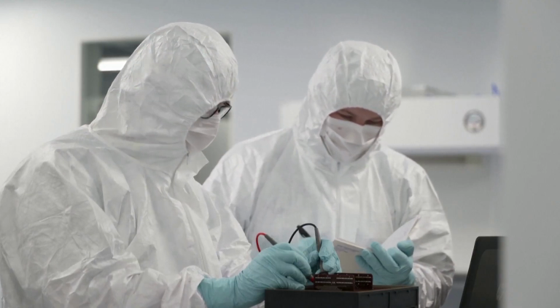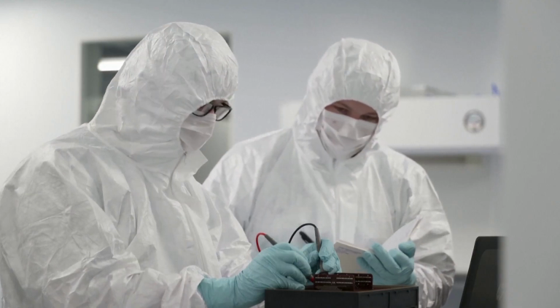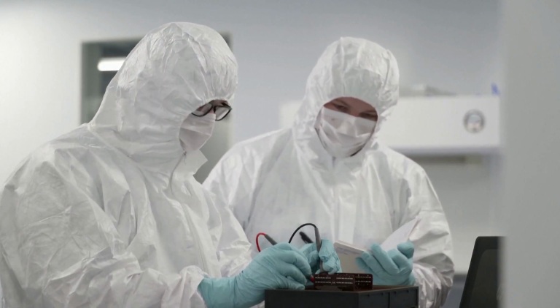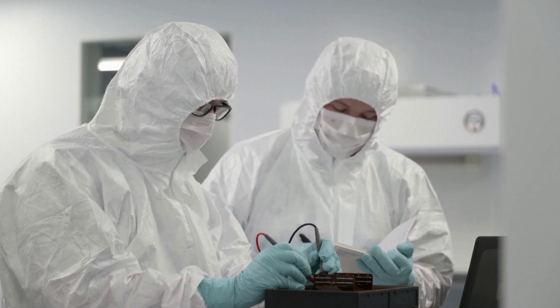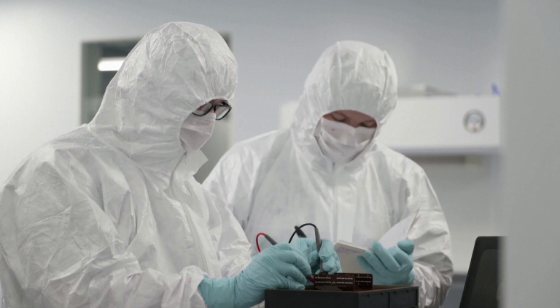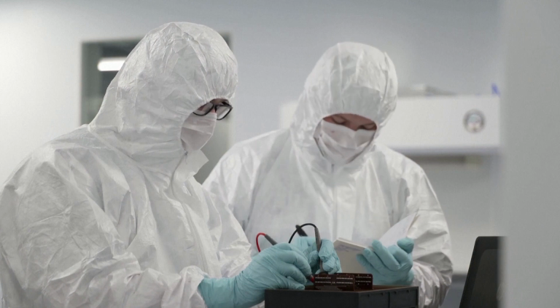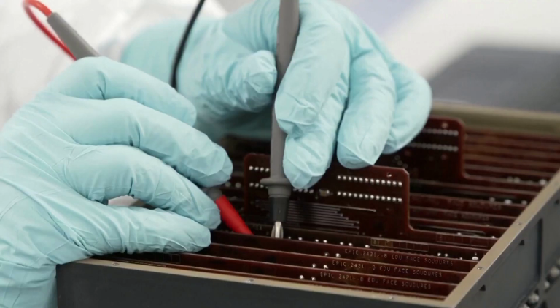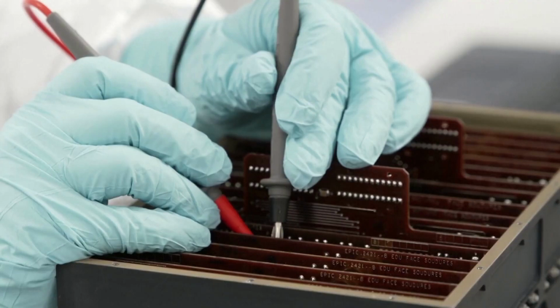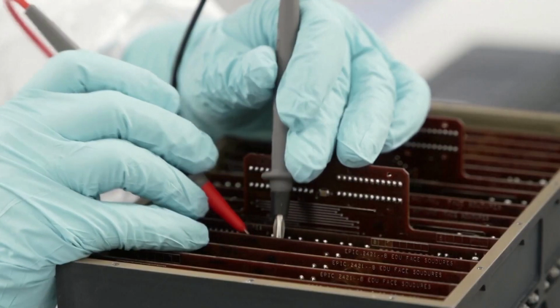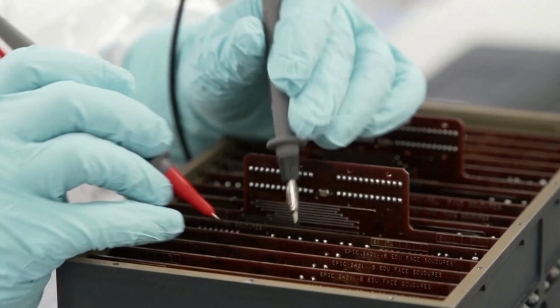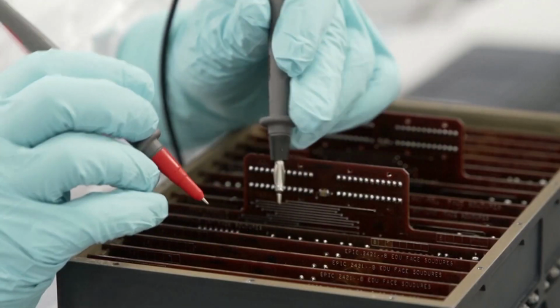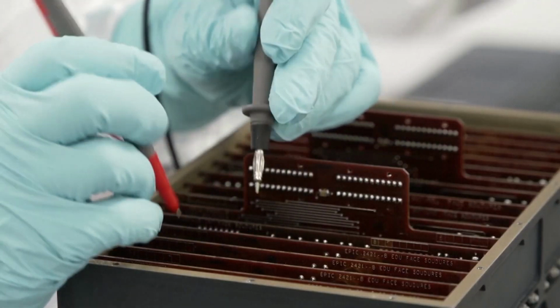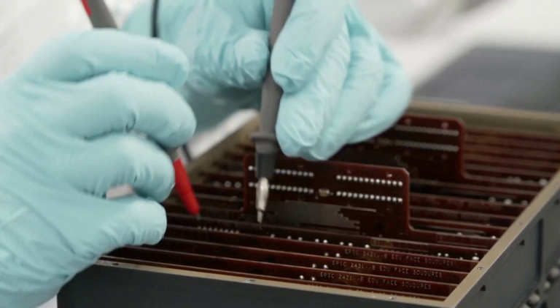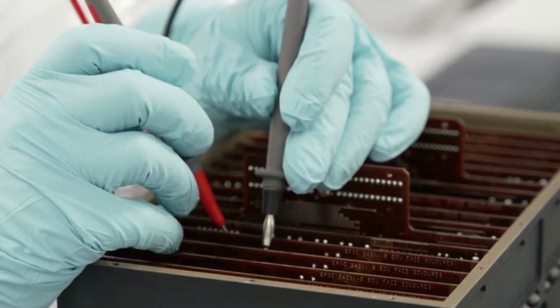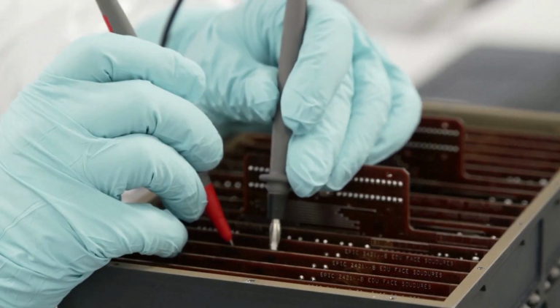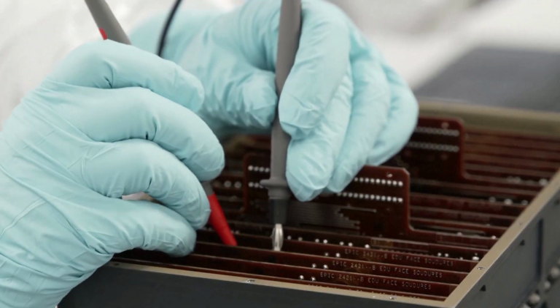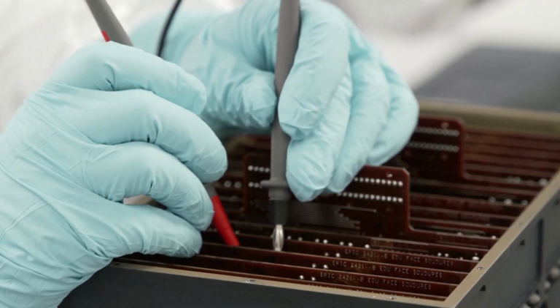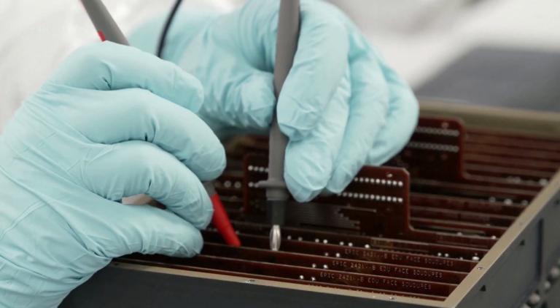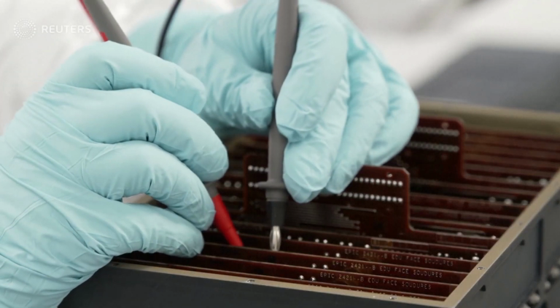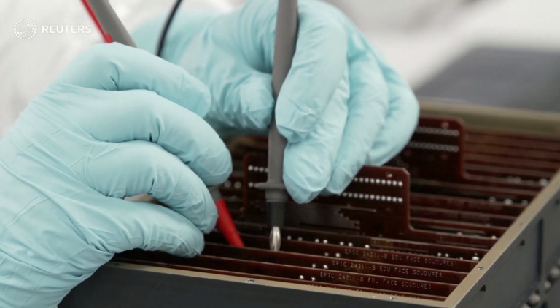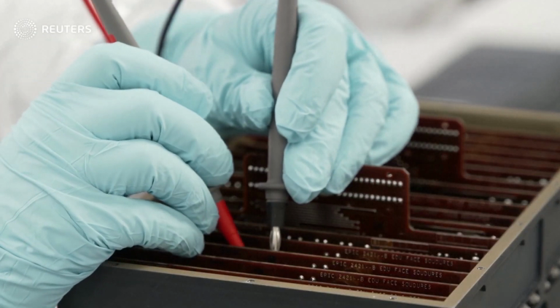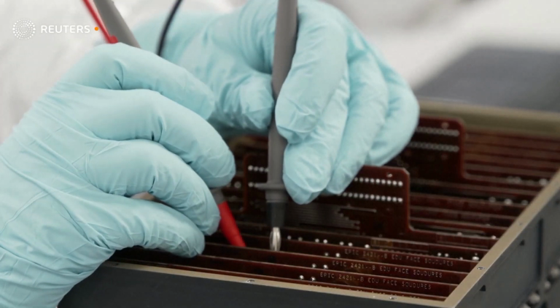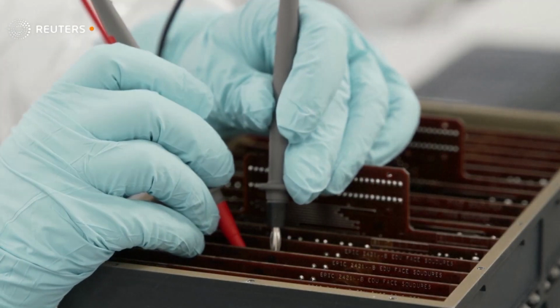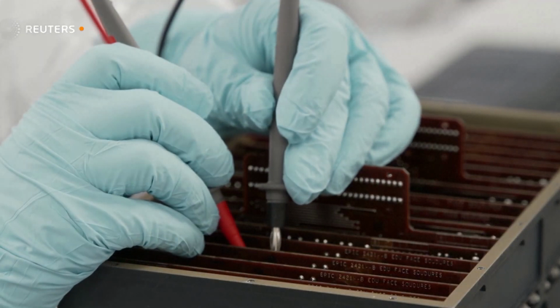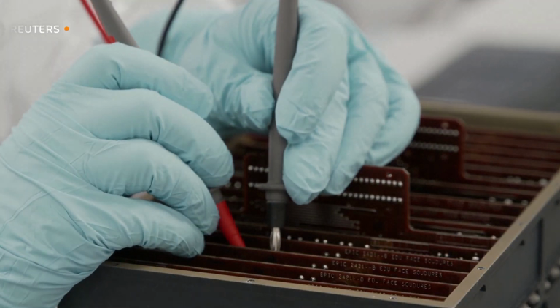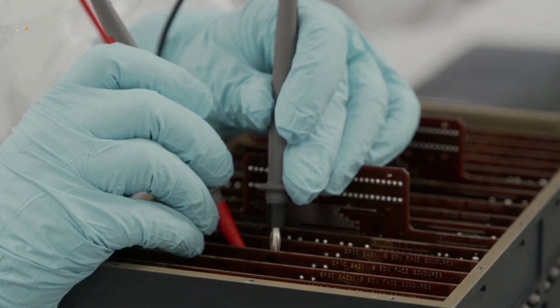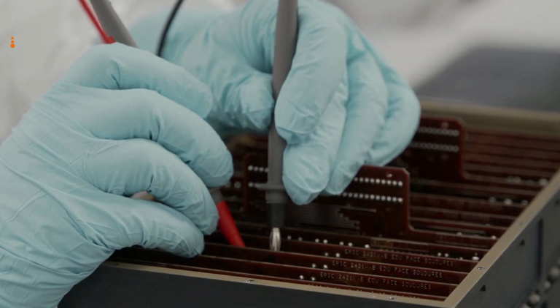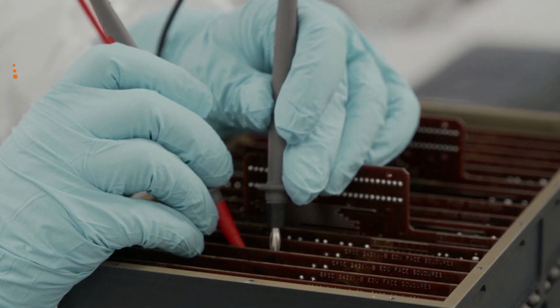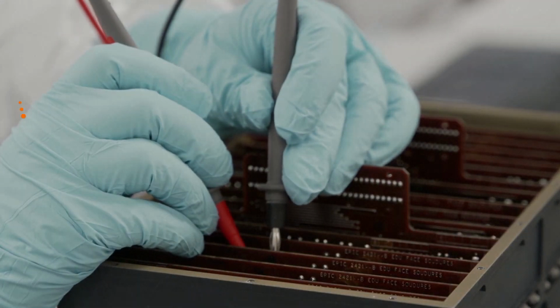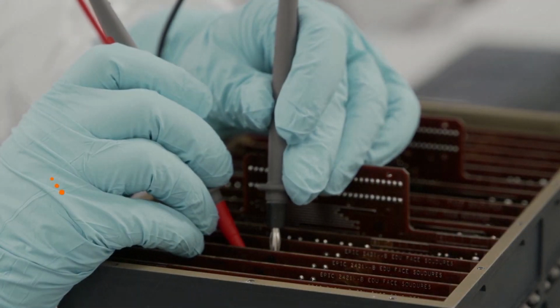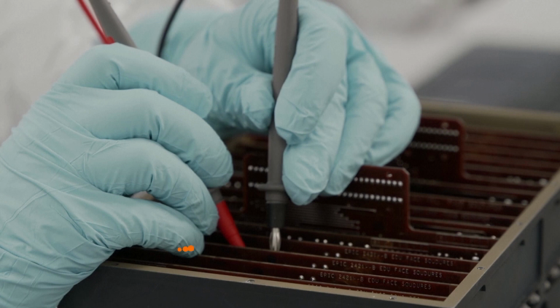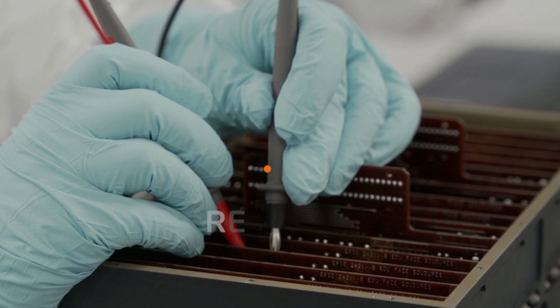Rolls-Royce says they plan to have a prototype micro-reactor operating by the end of 2028.